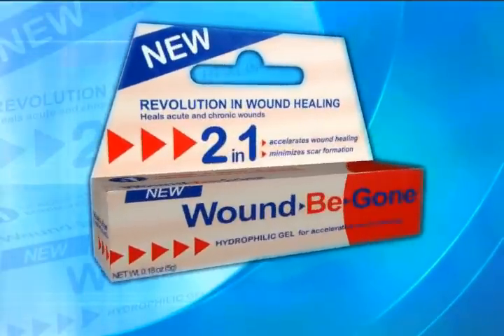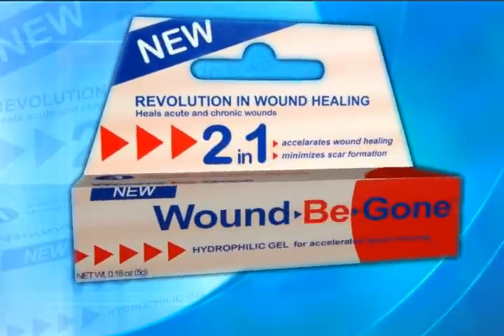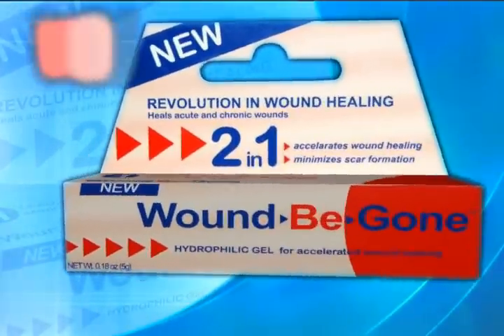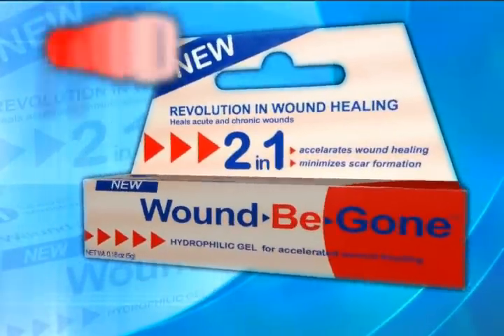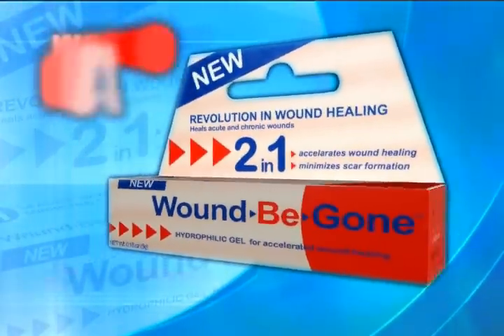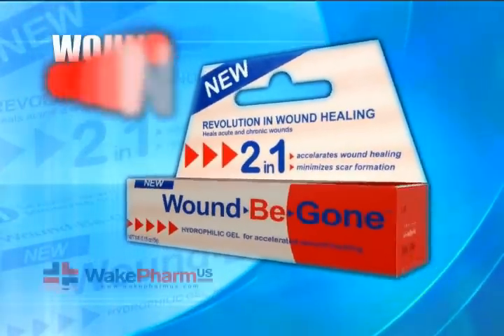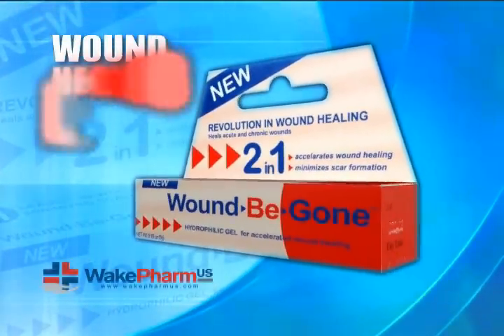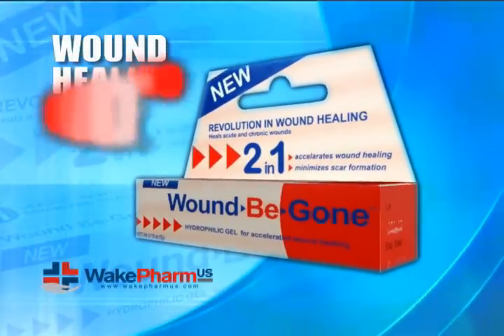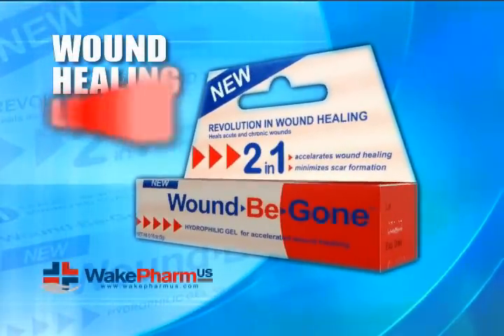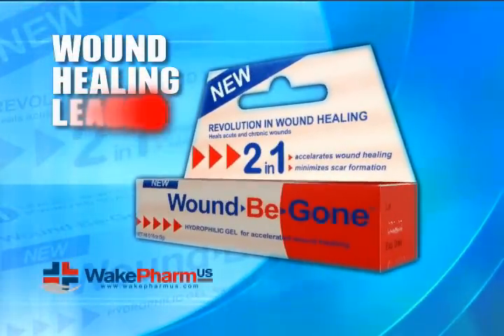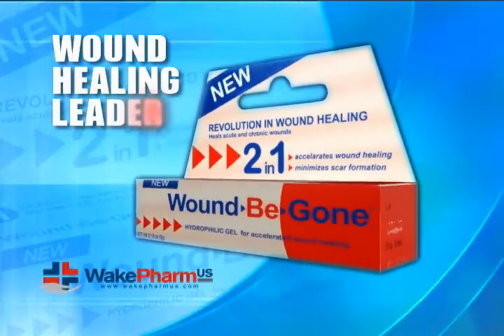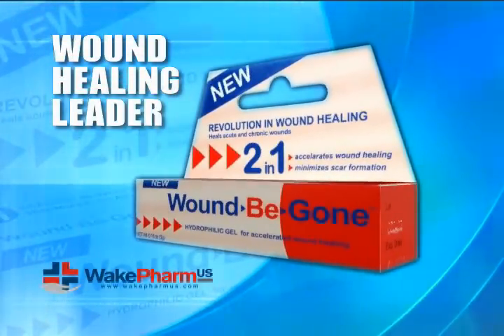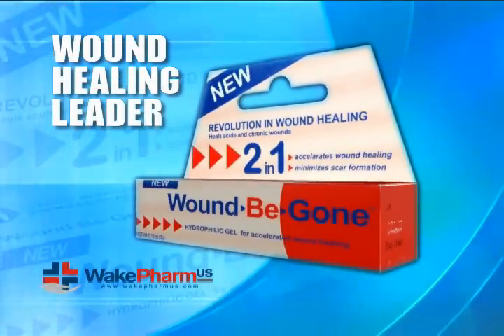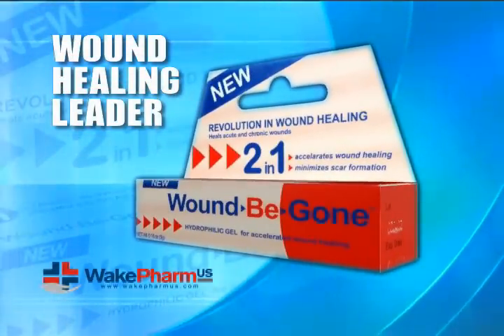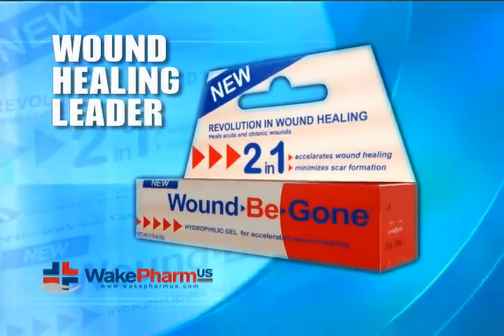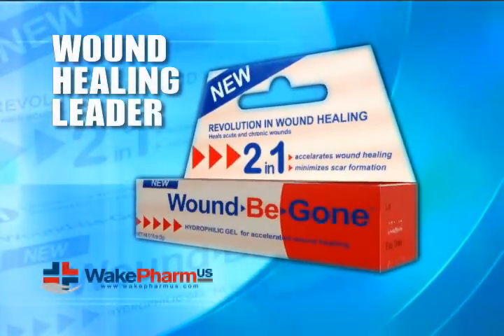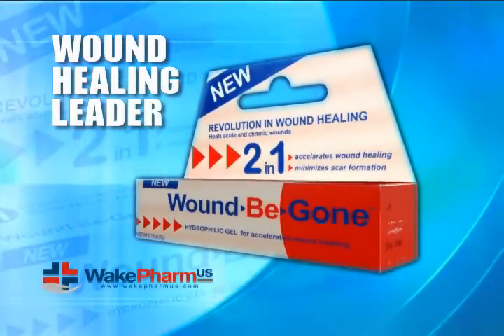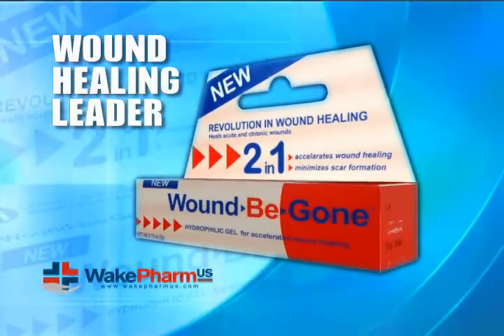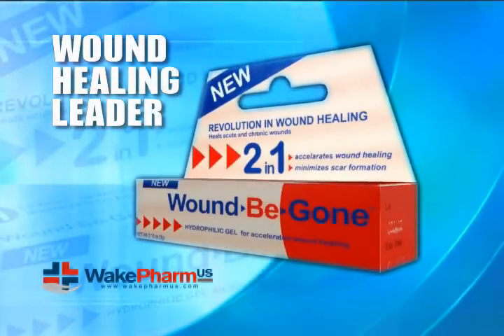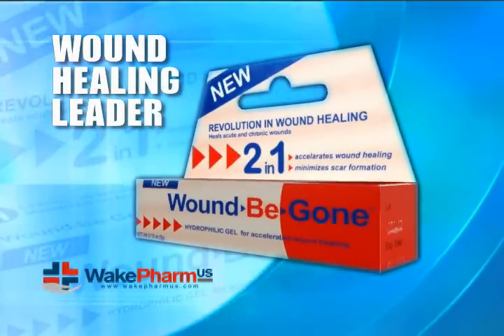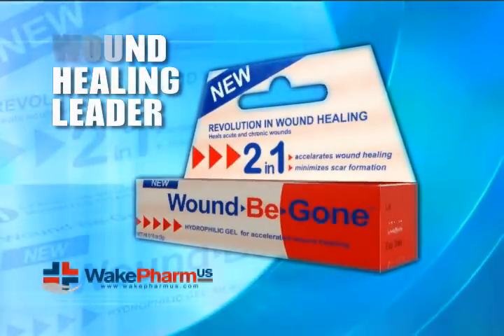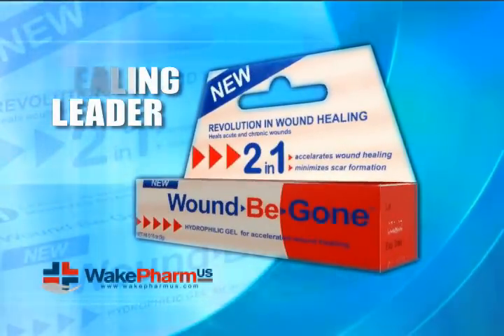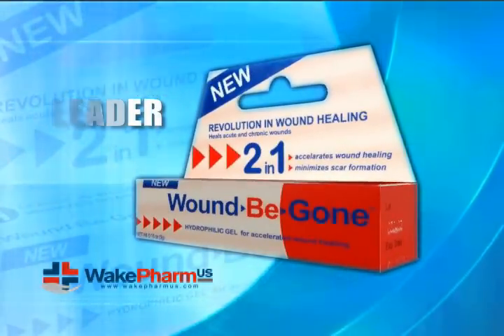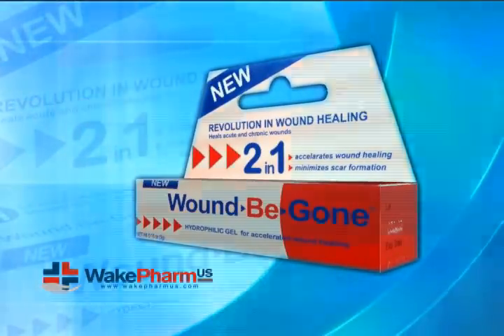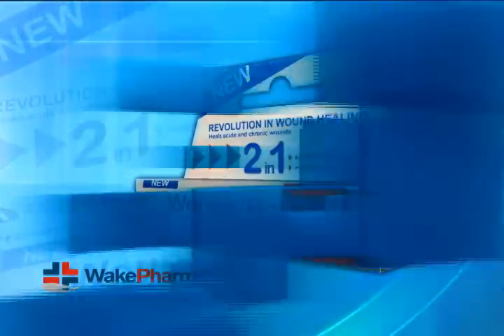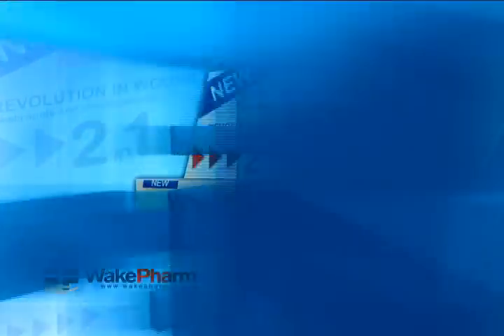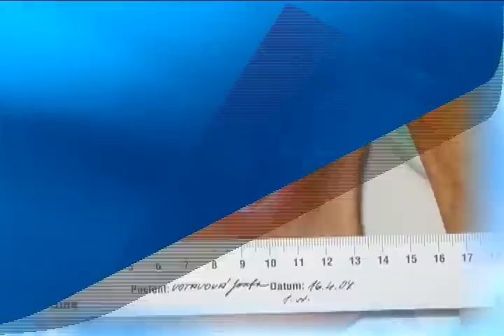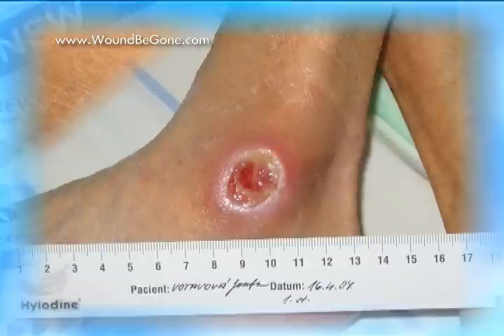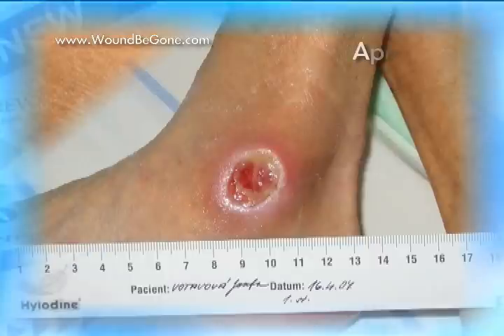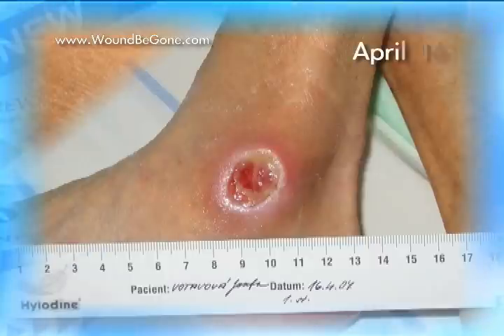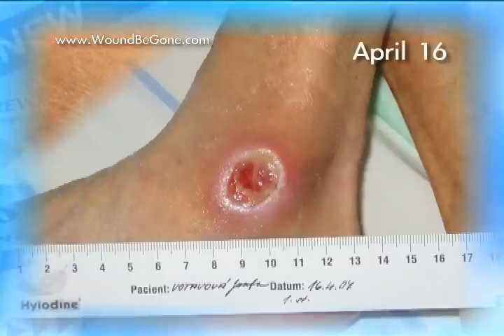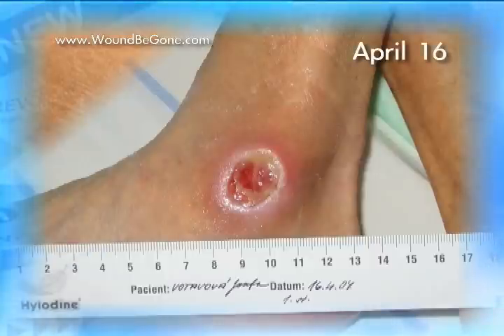Wound Be Gone very effectively treats chronic wounds such as diabetic wounds, bed sores, and postoperative wounds.